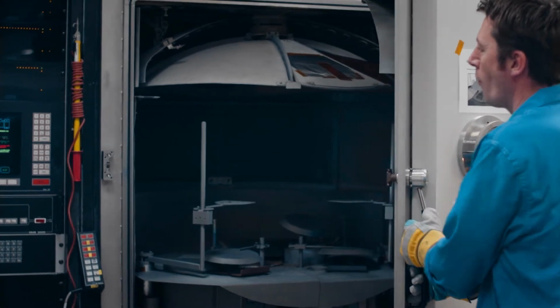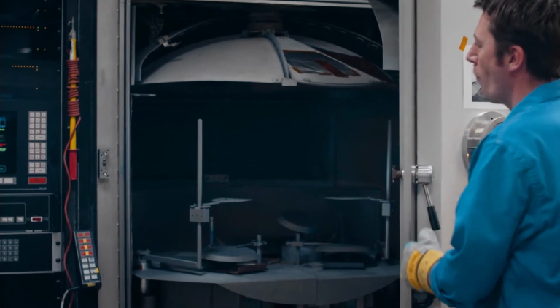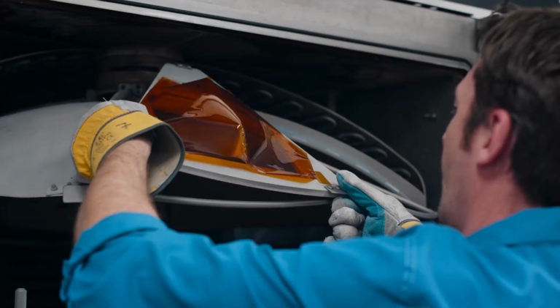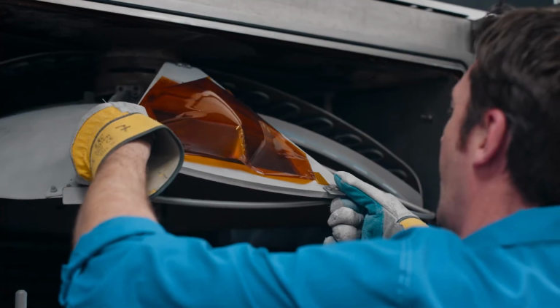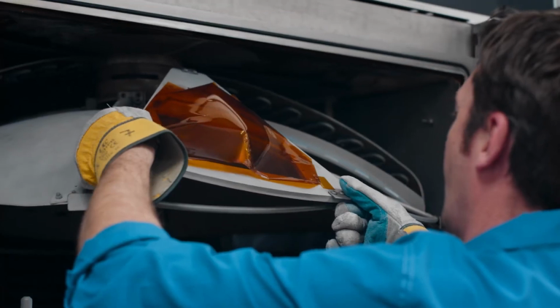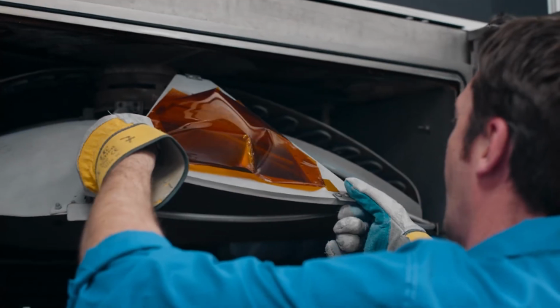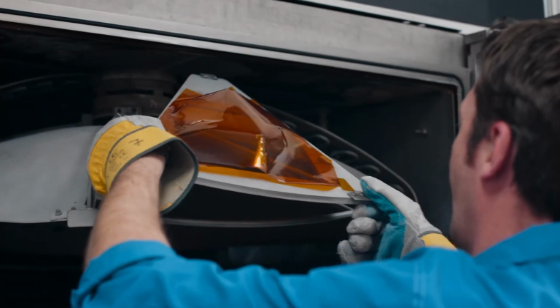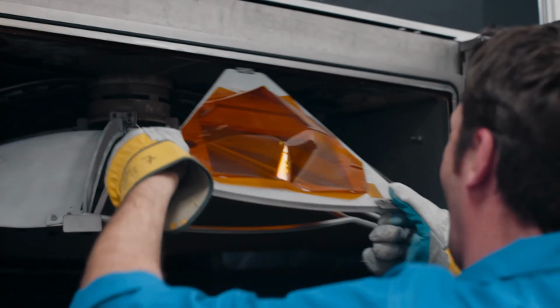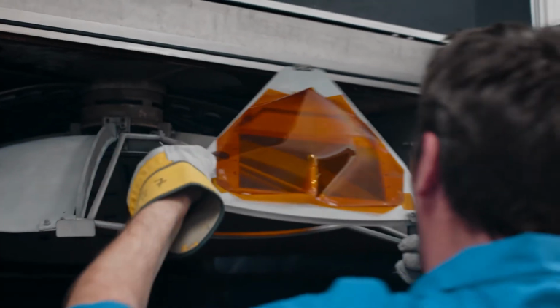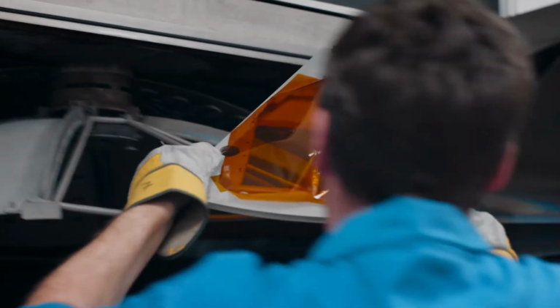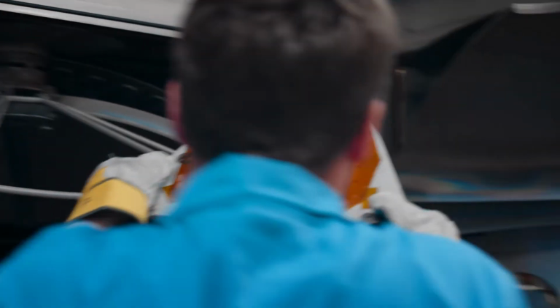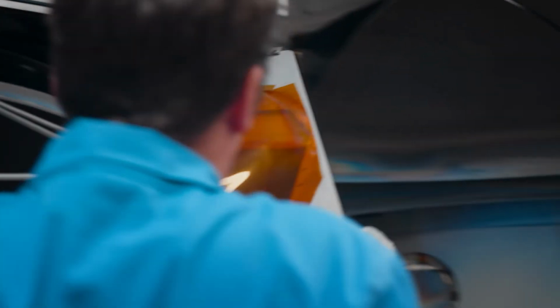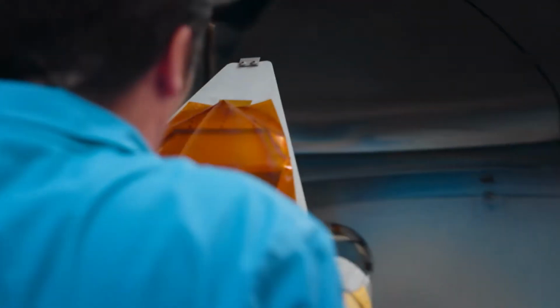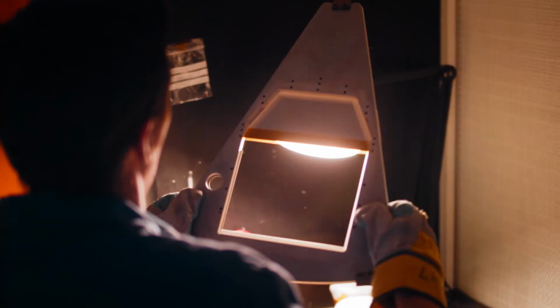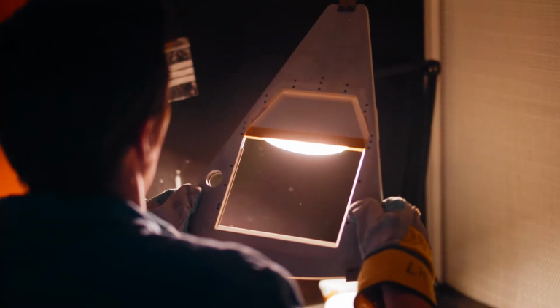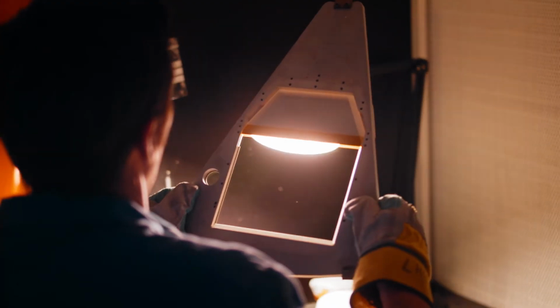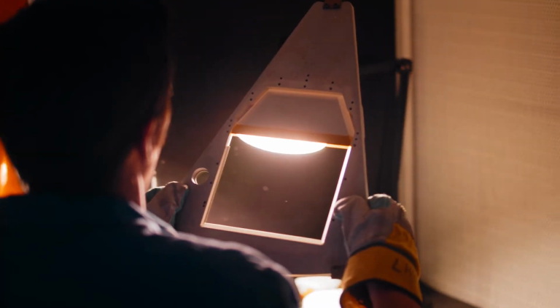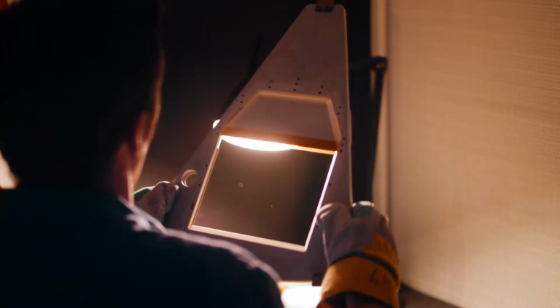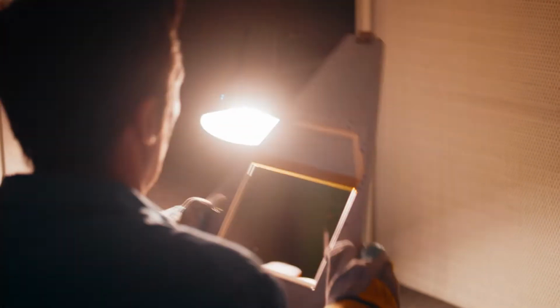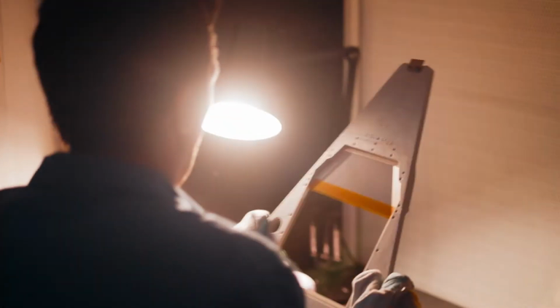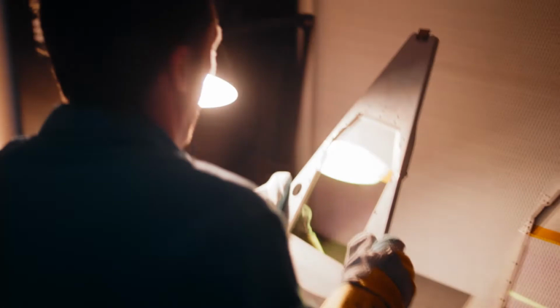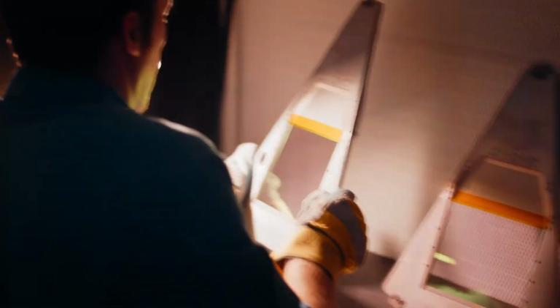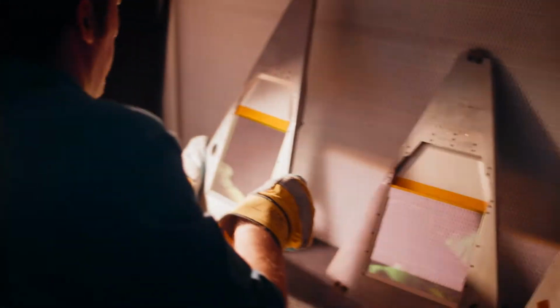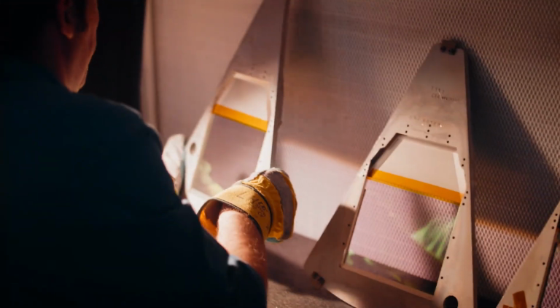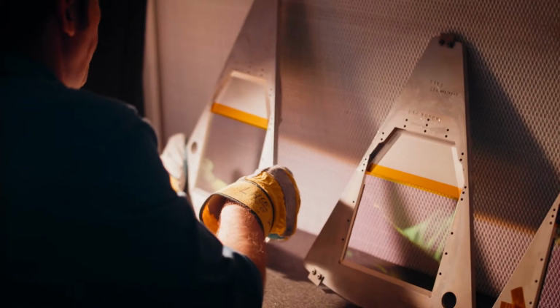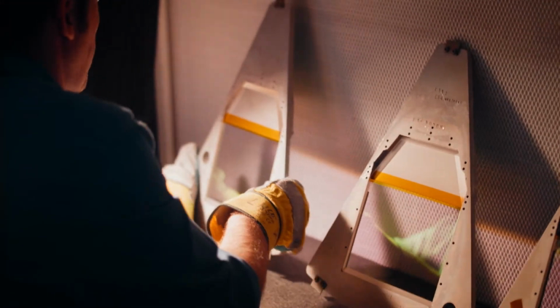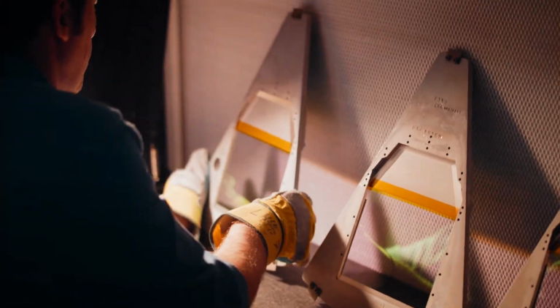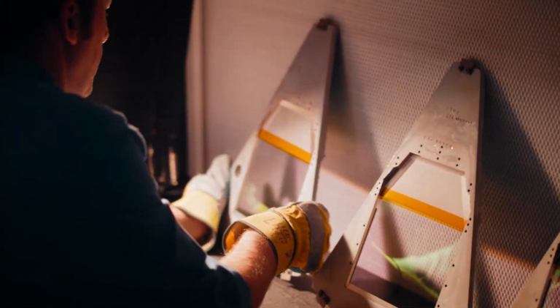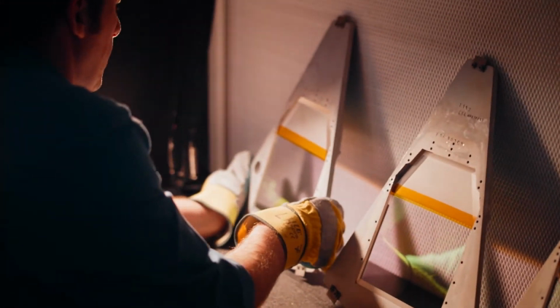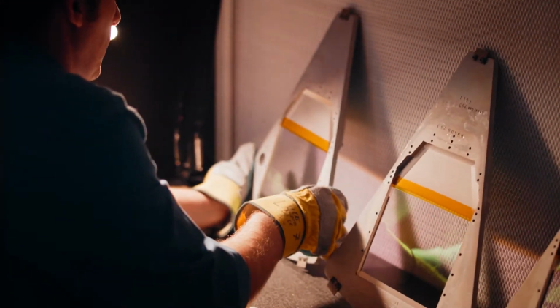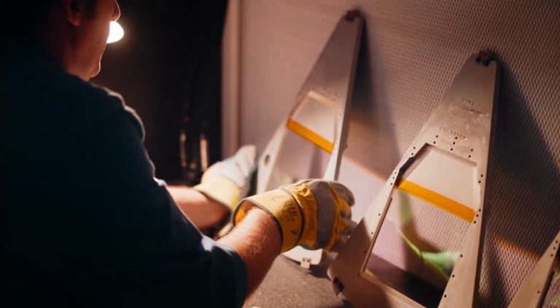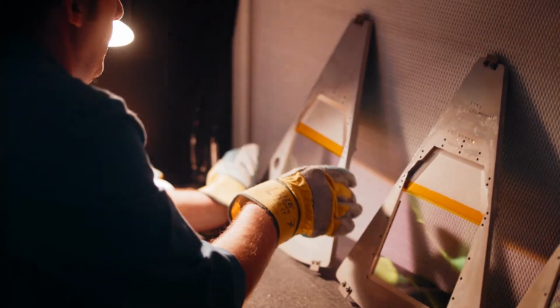We've used Megatech for a number of years, but in actual fact we've used the Megacold products — these latest ones — since 2016.